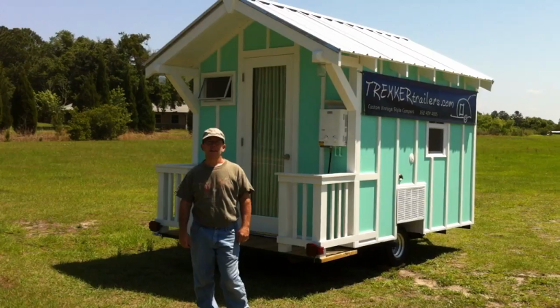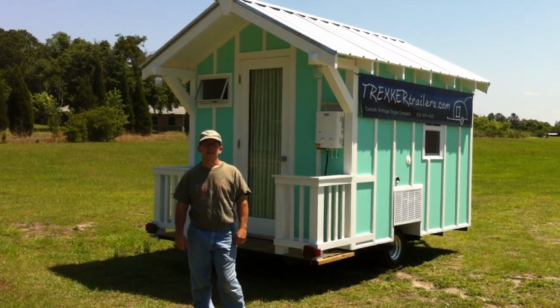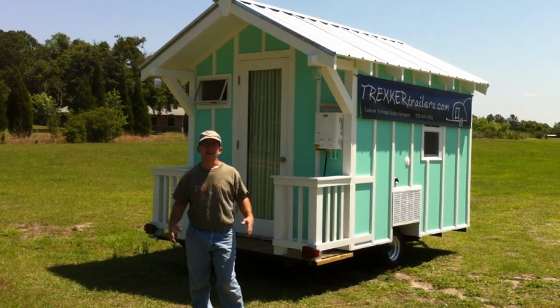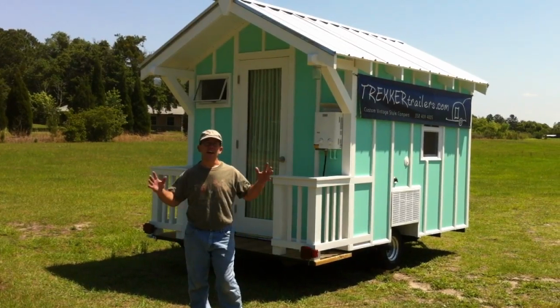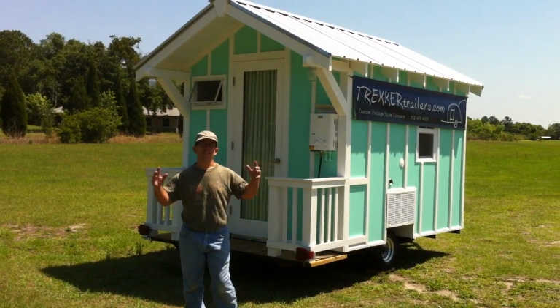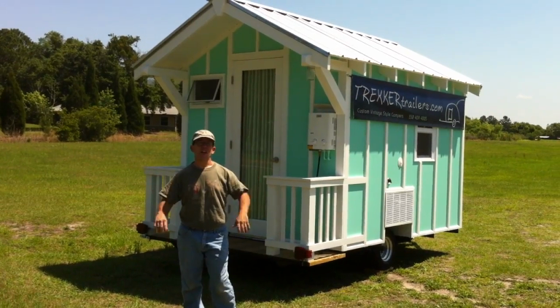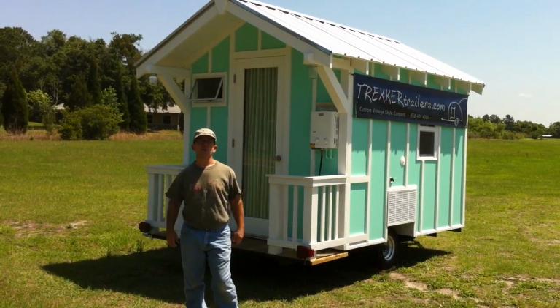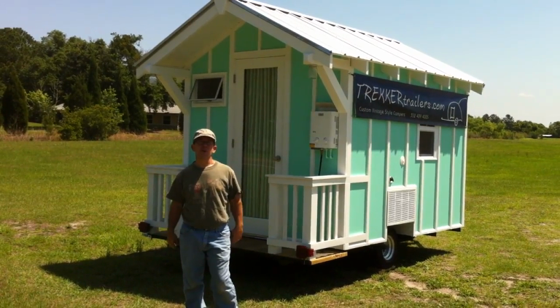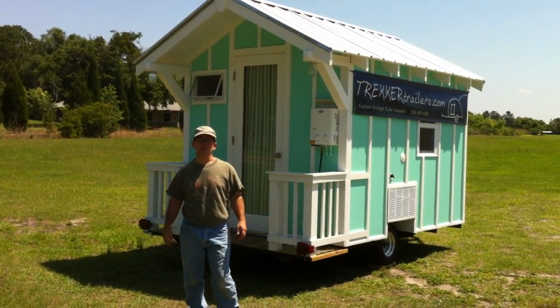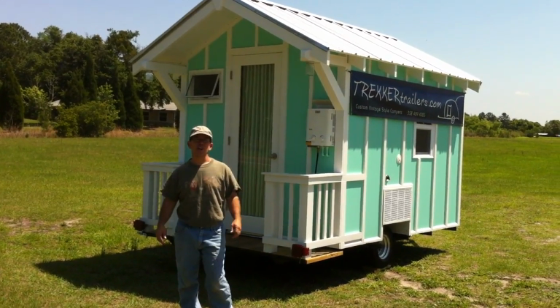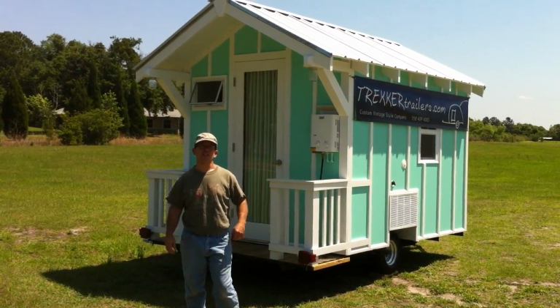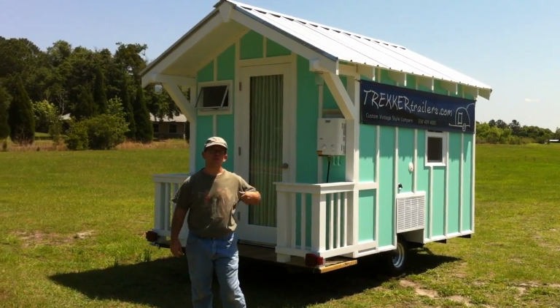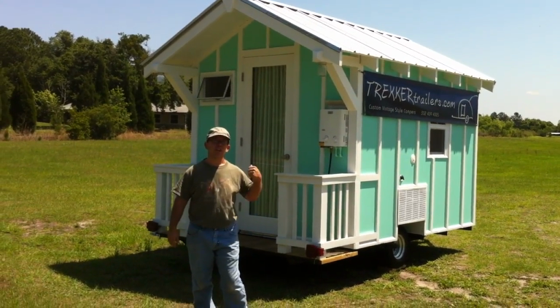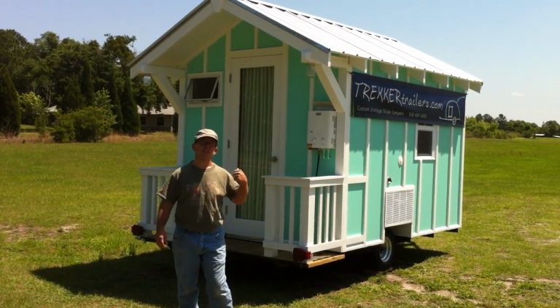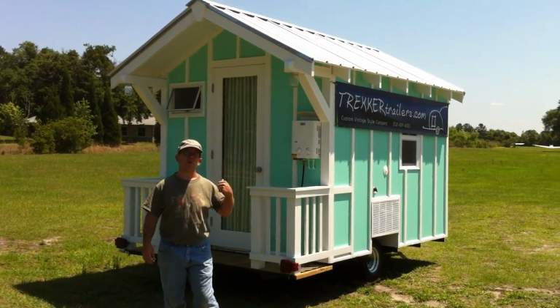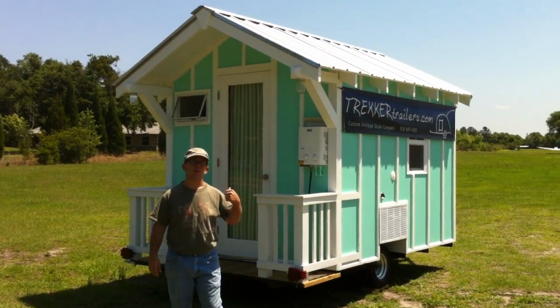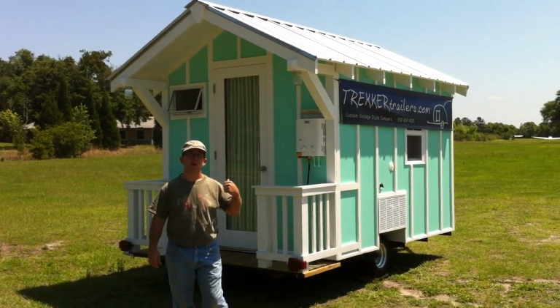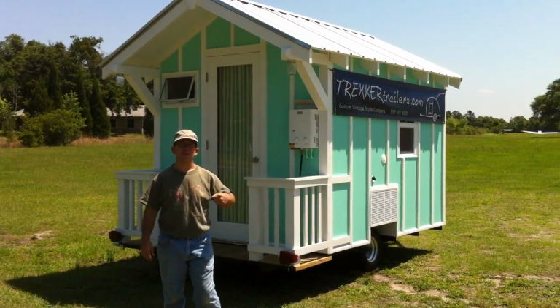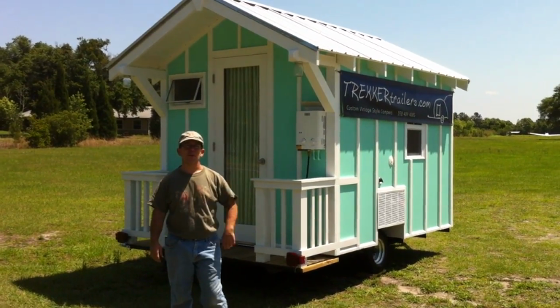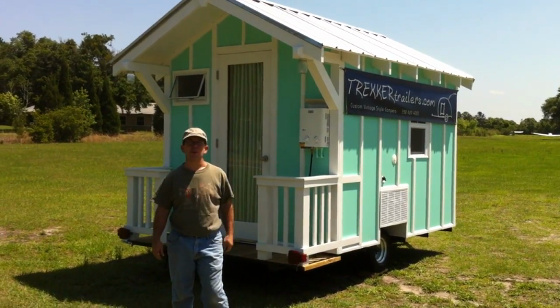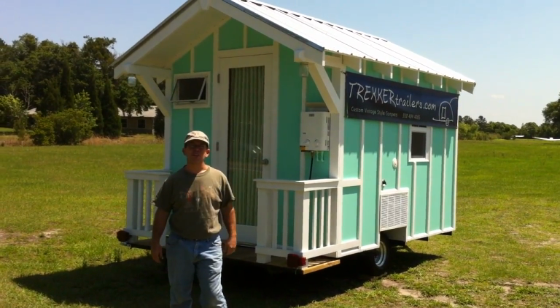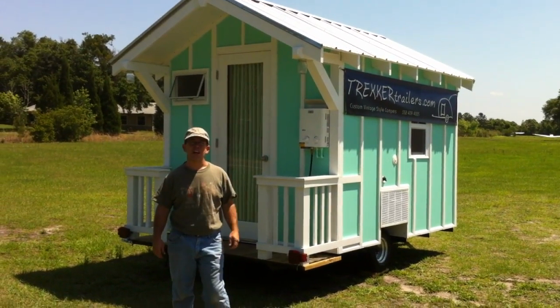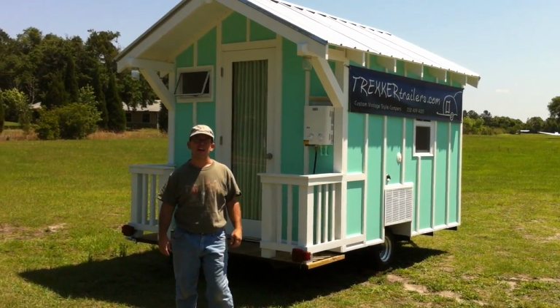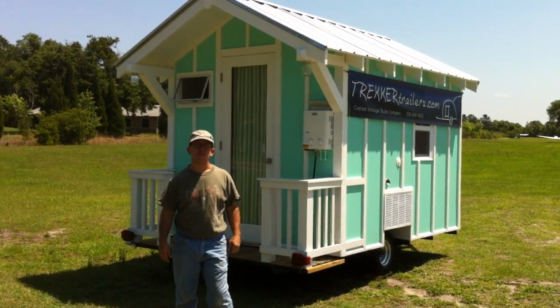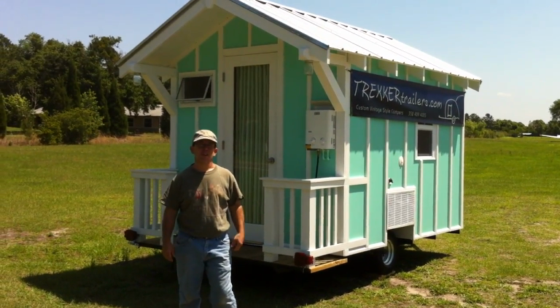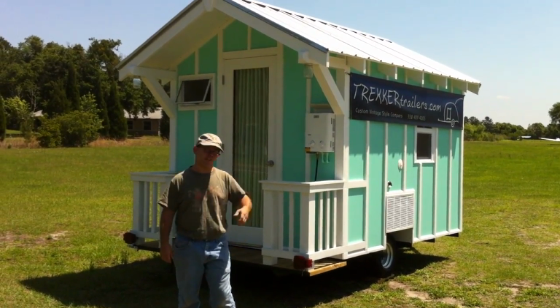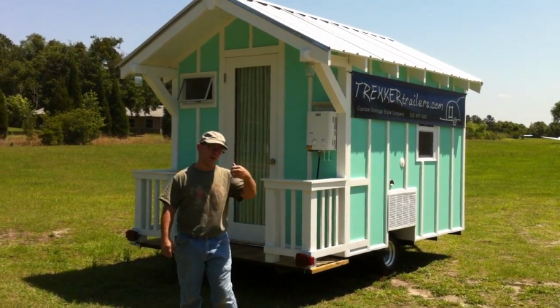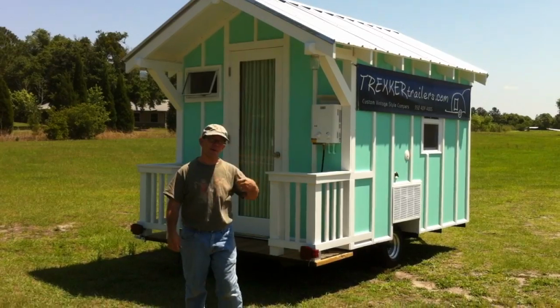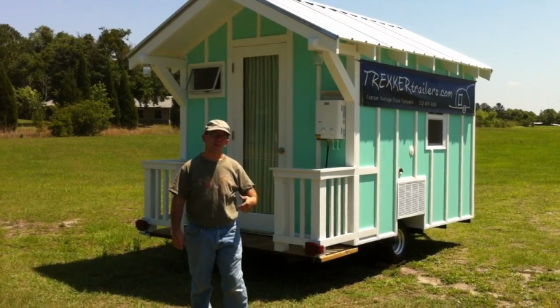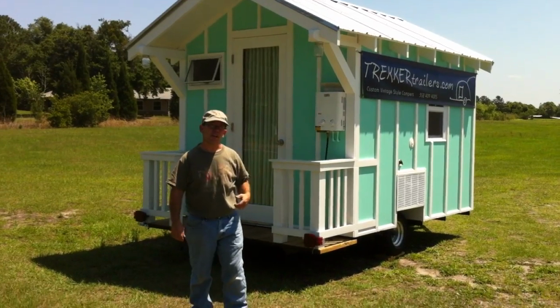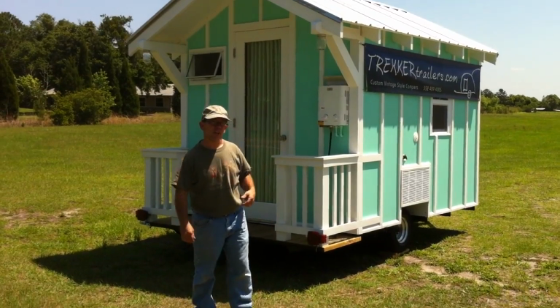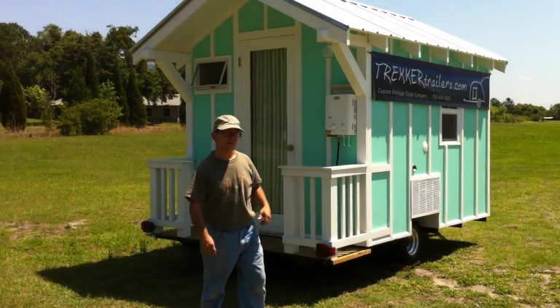Hey guys, it's Andrew with Trekker Trailers. Just wanted to give you a quick walkthrough of the new tiny house. So come on in, we'll take a look.